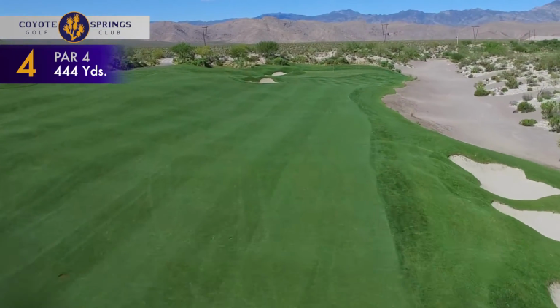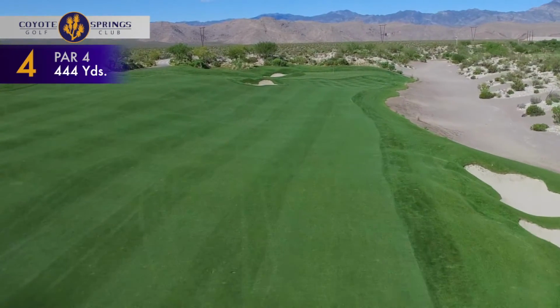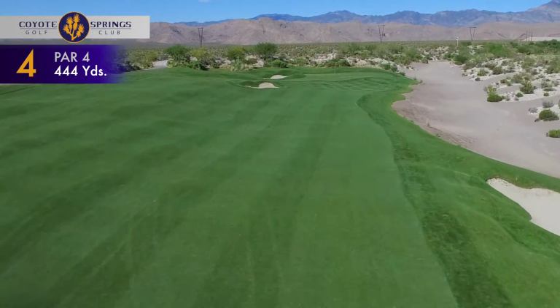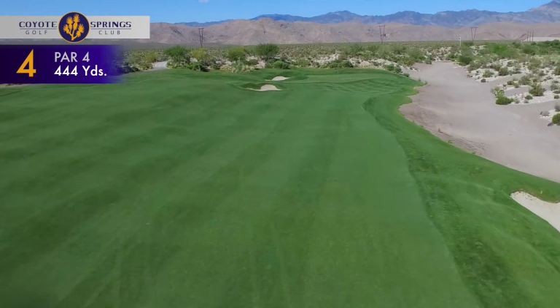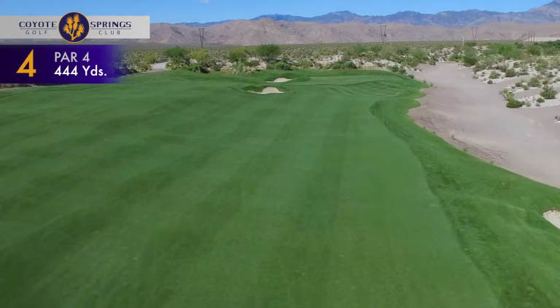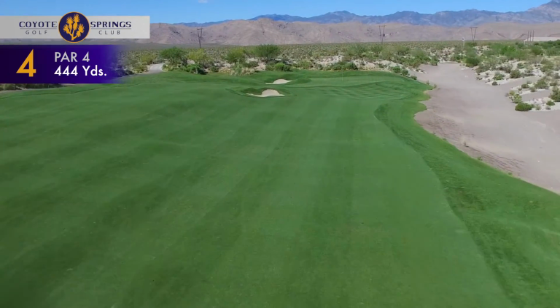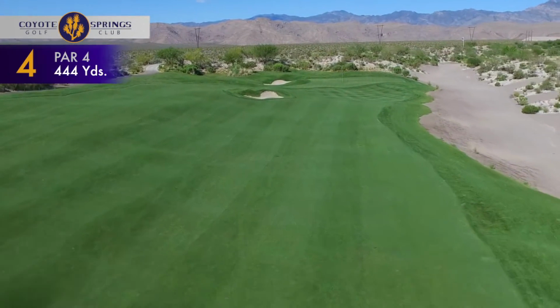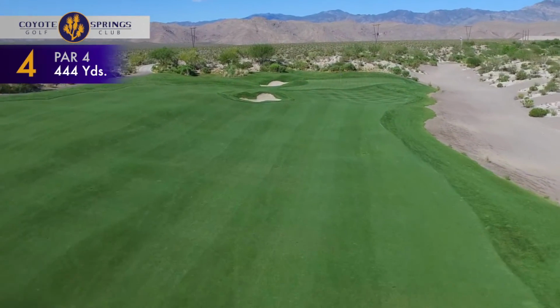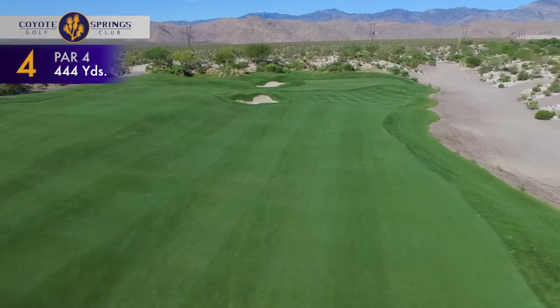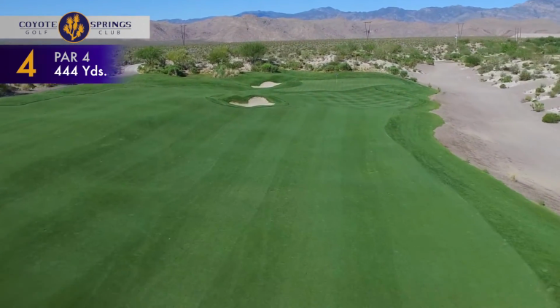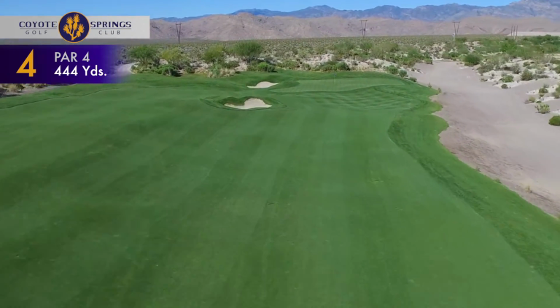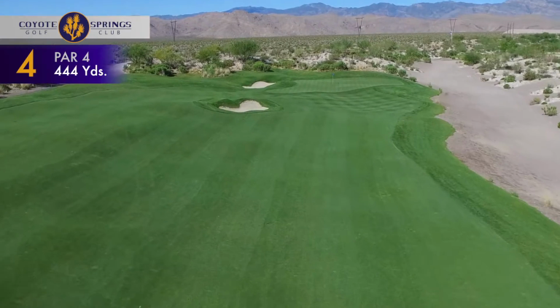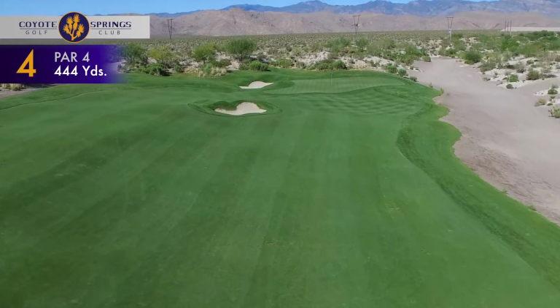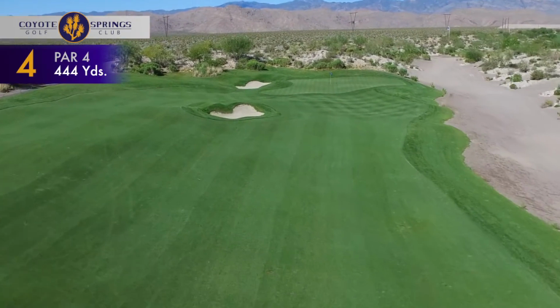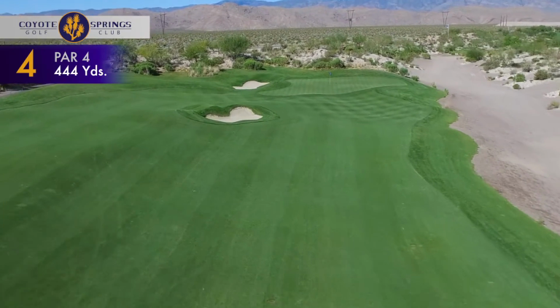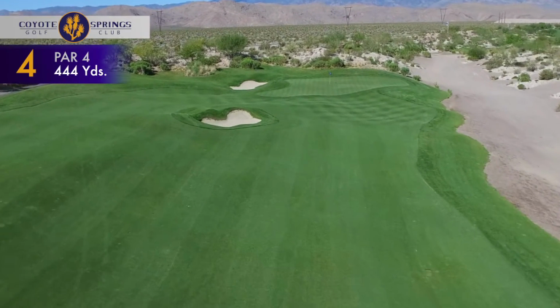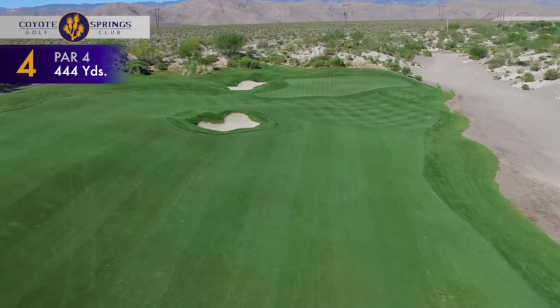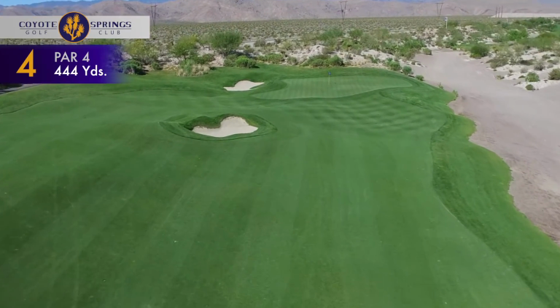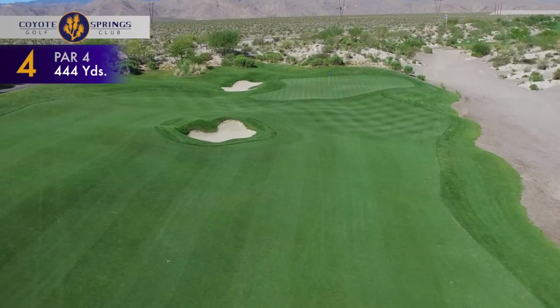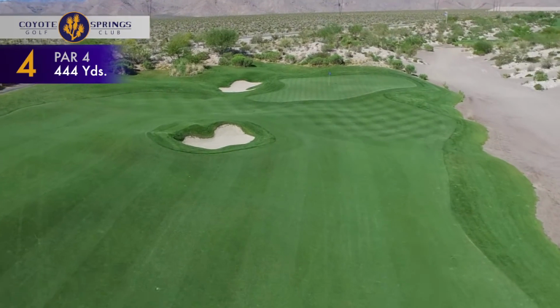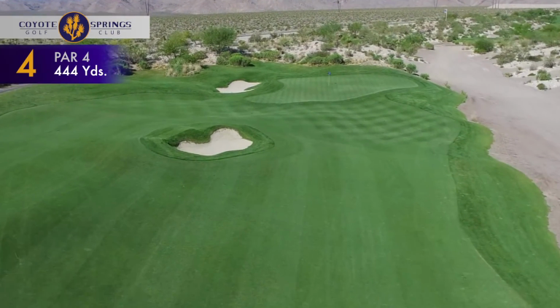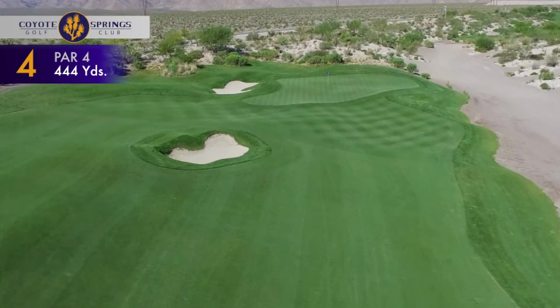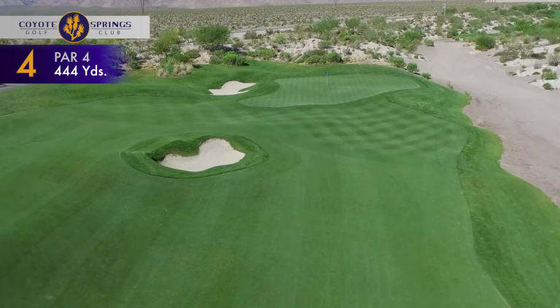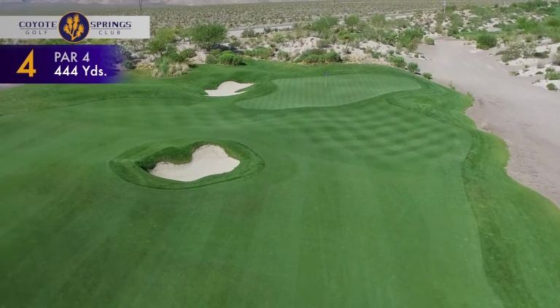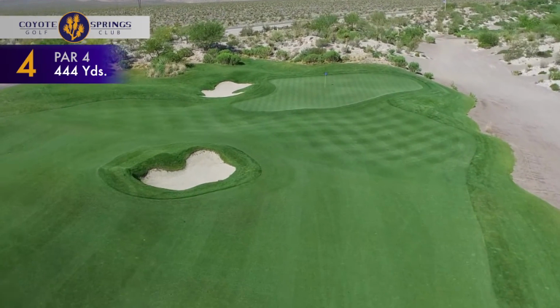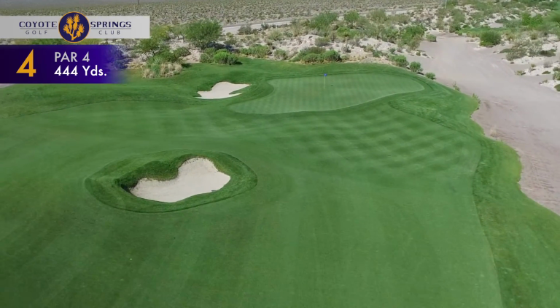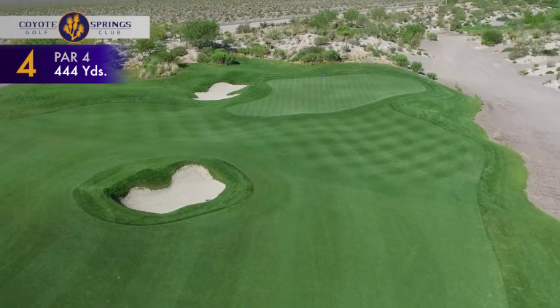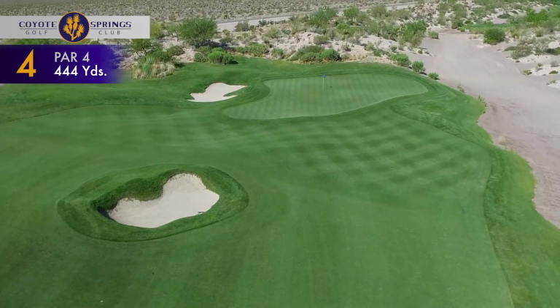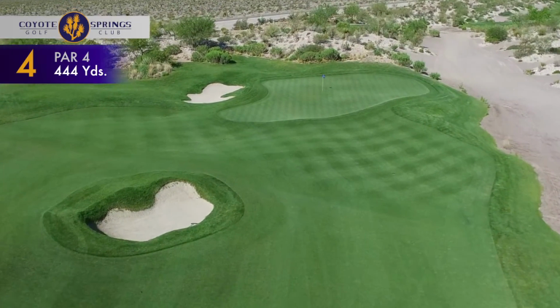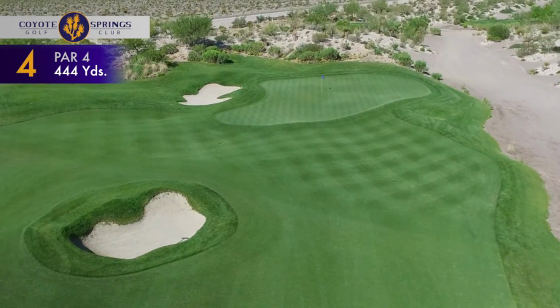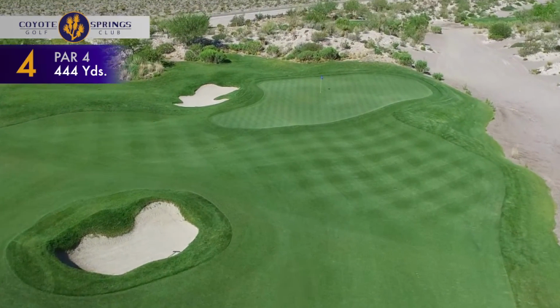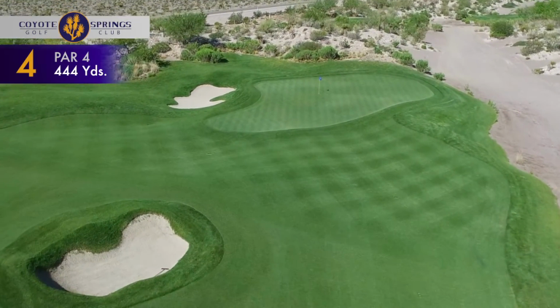The second shot is uphill, and this large green is dangerously close to the waste area on the right.